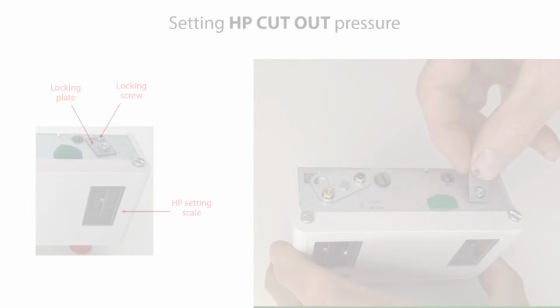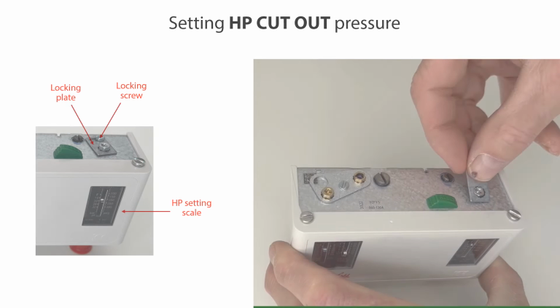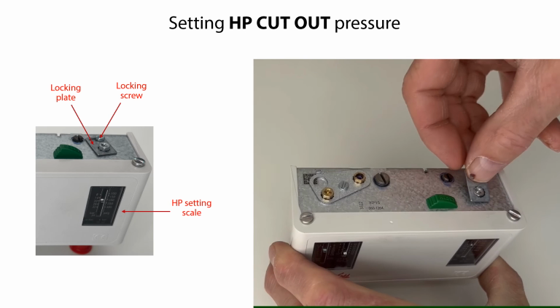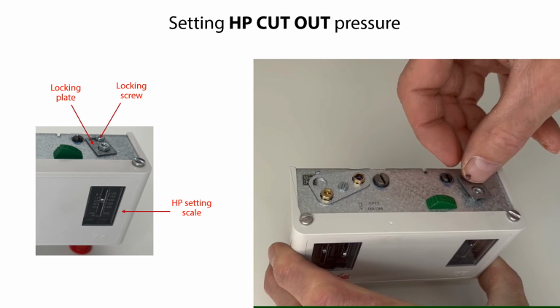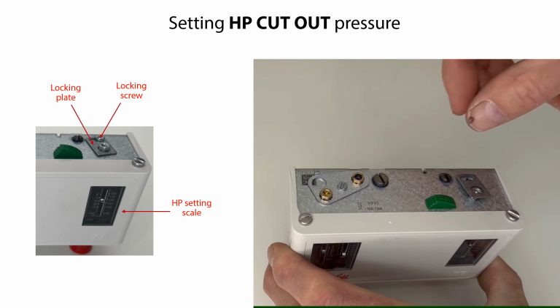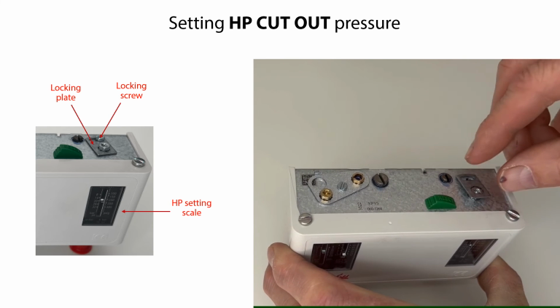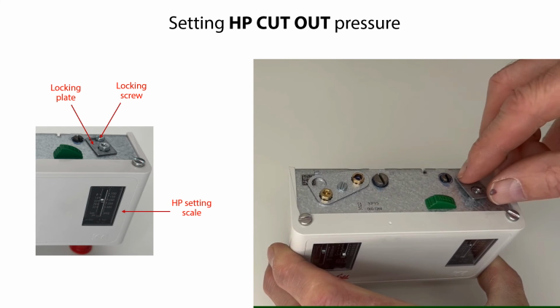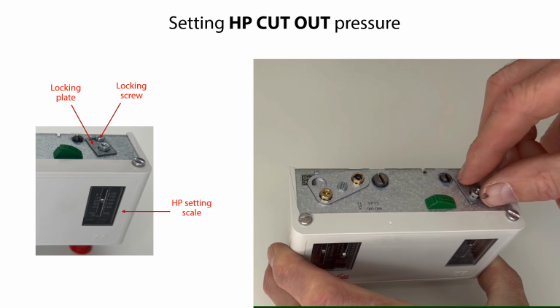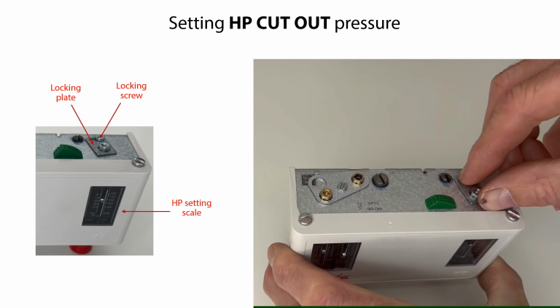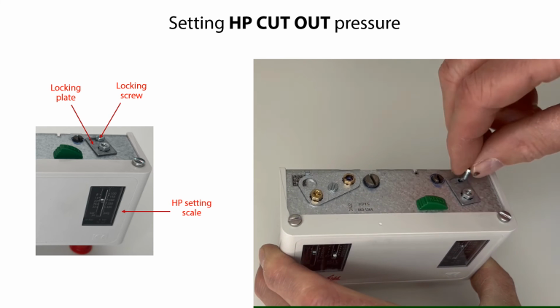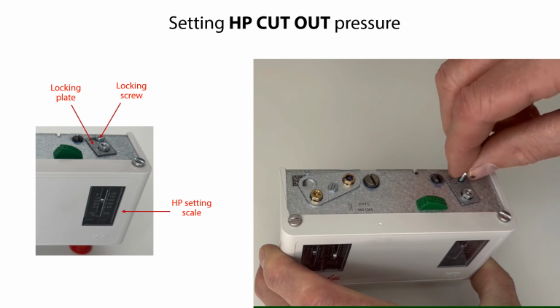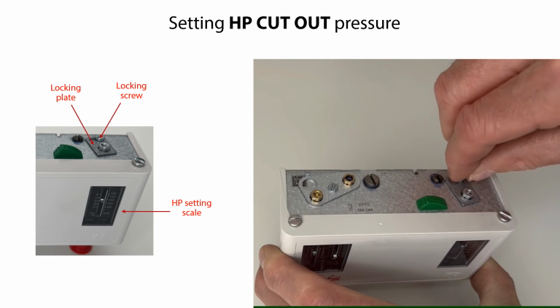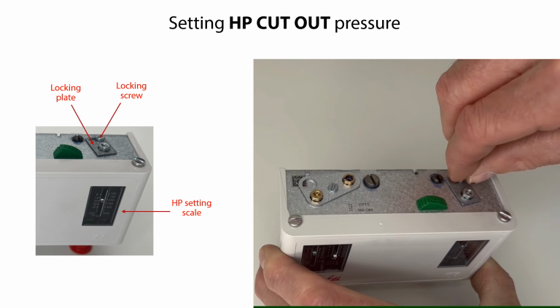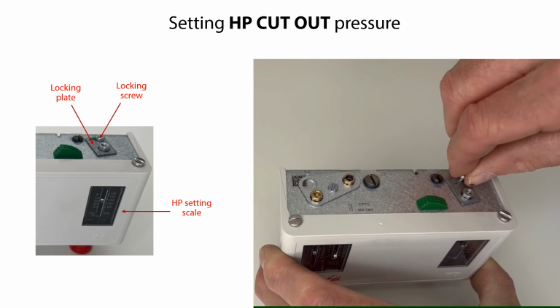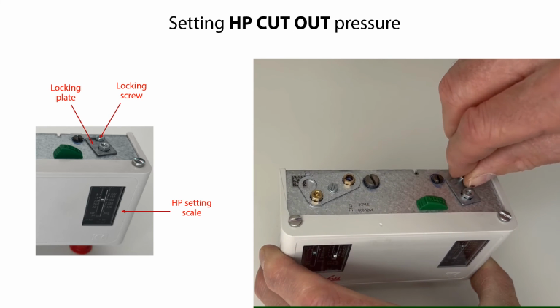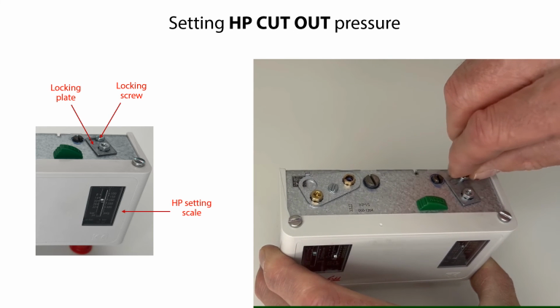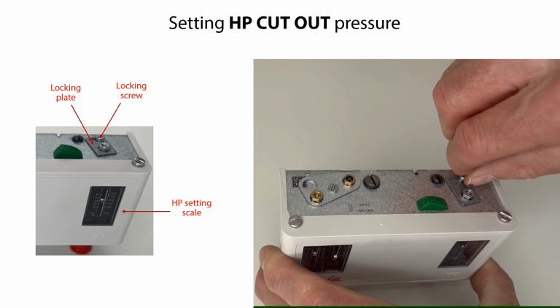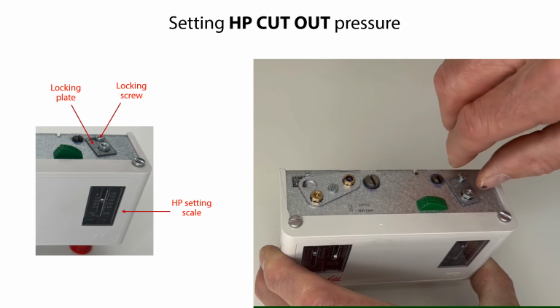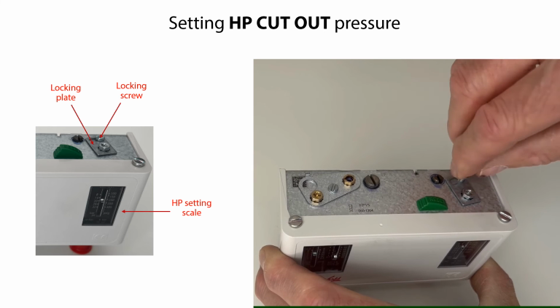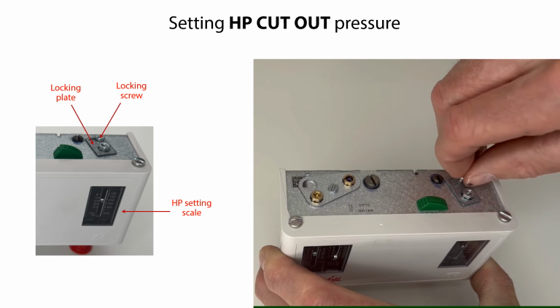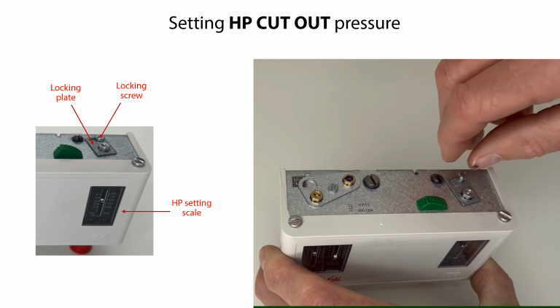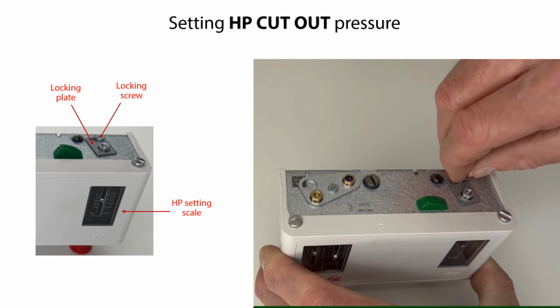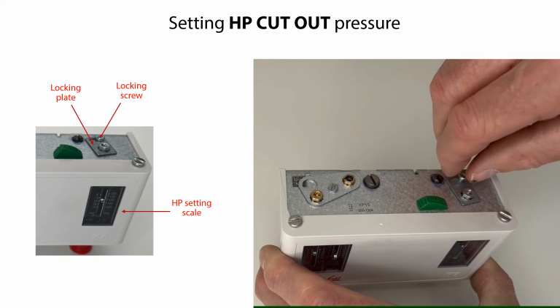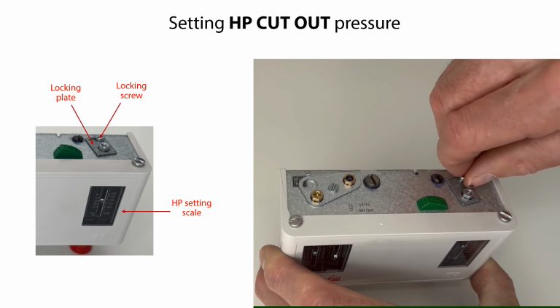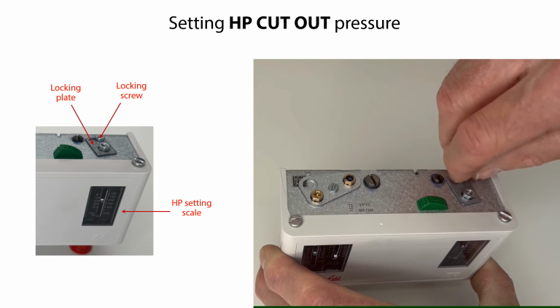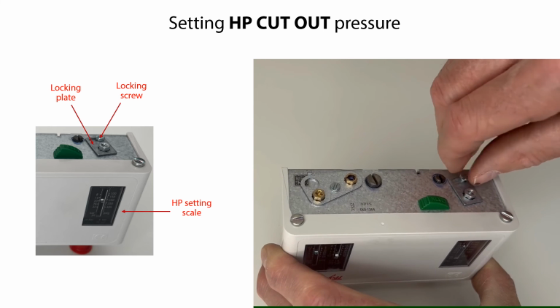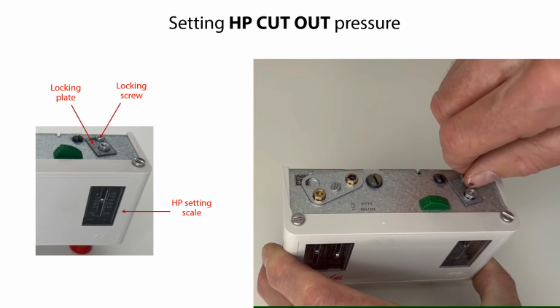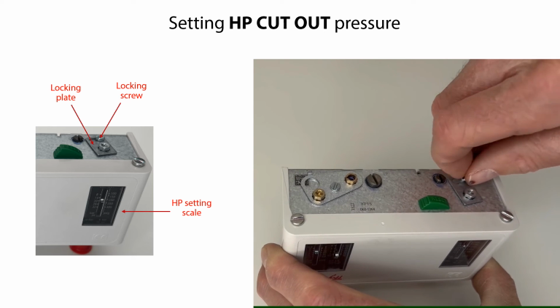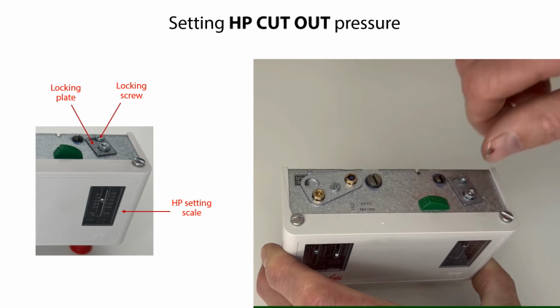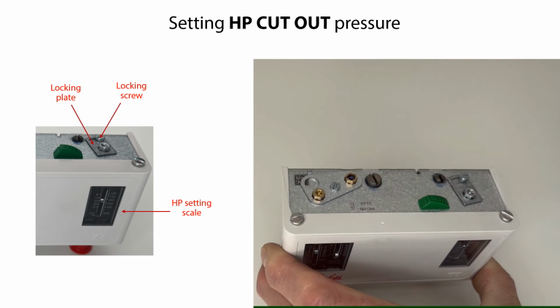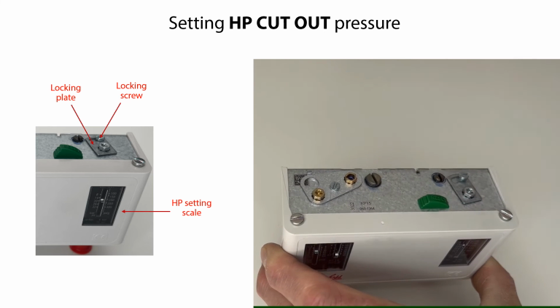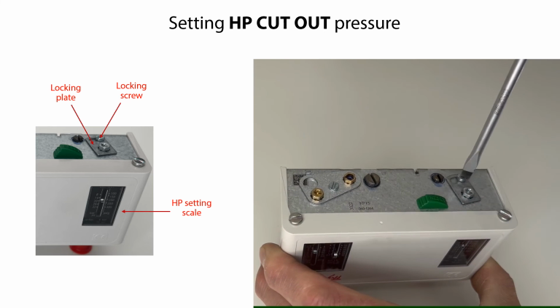Finally, remount the locking plate and locking screw and tighten the screw. The setting spindle and the pressure setting are now locked.